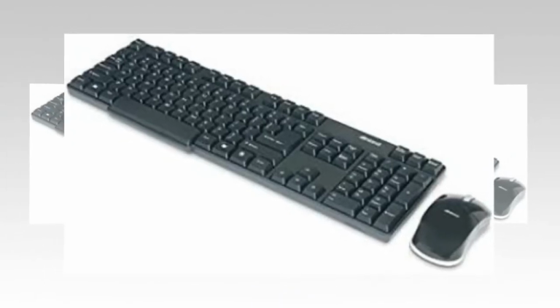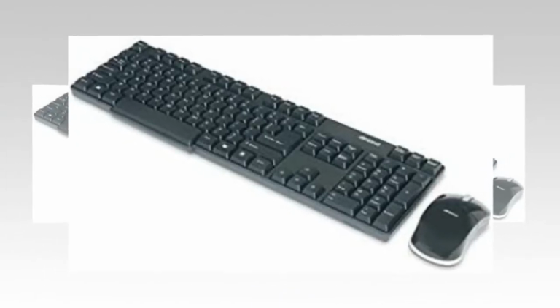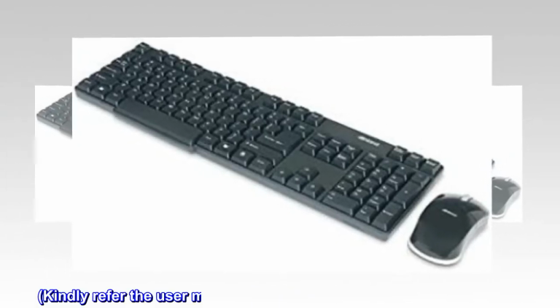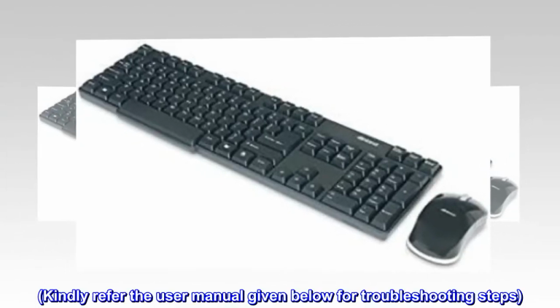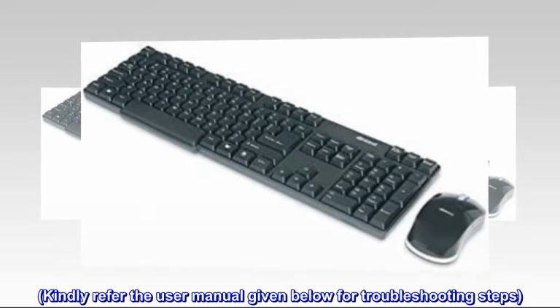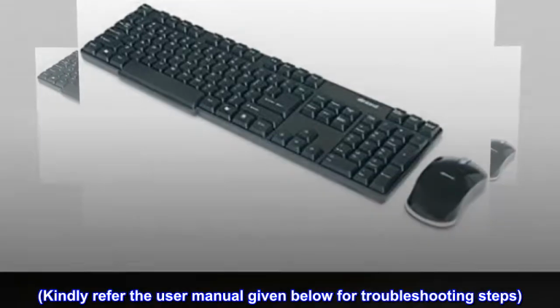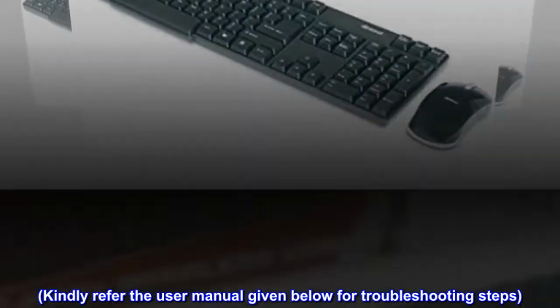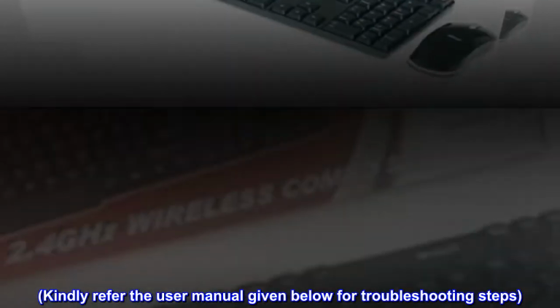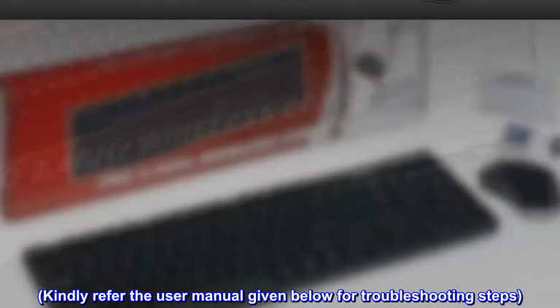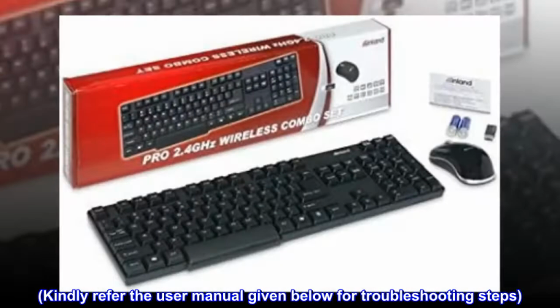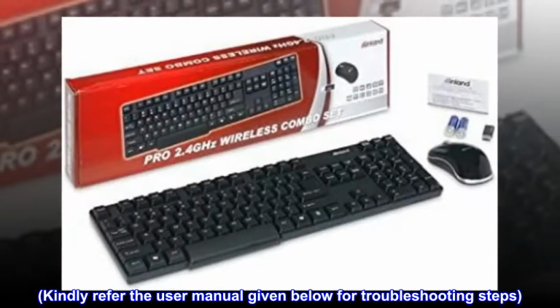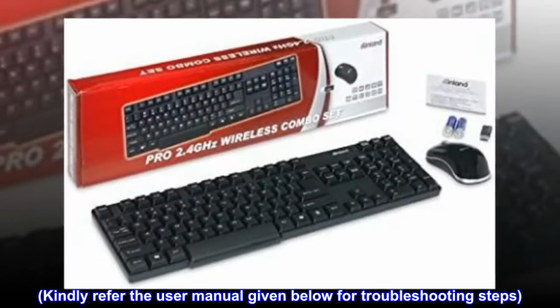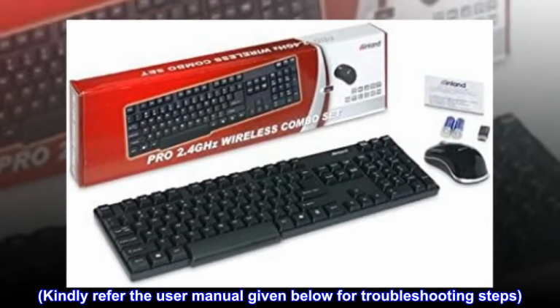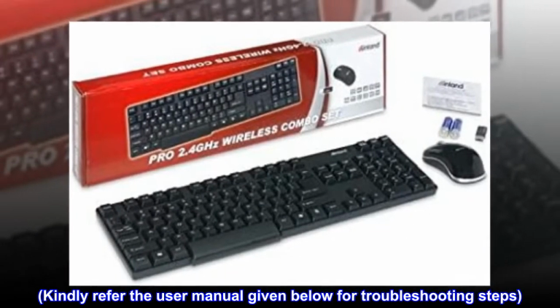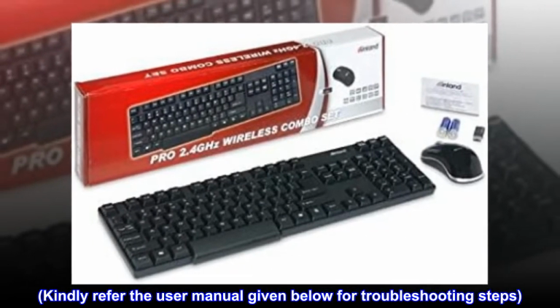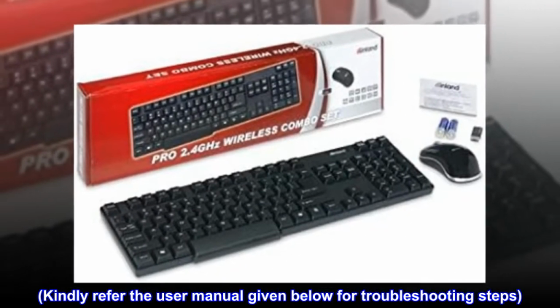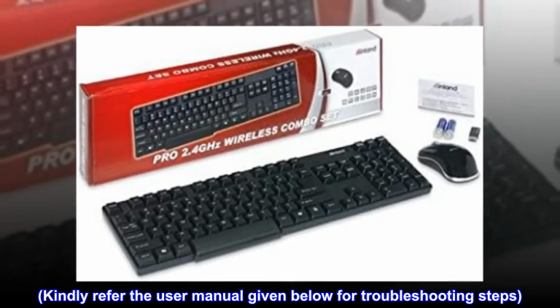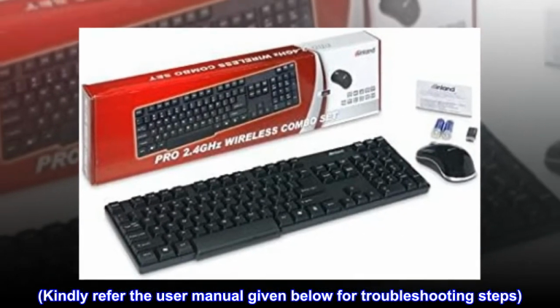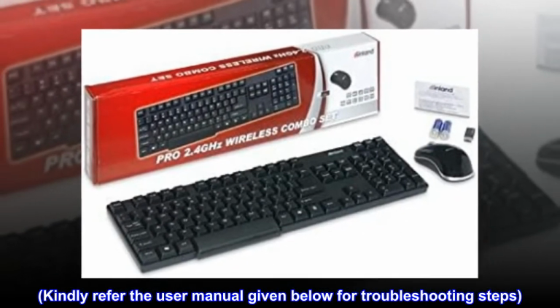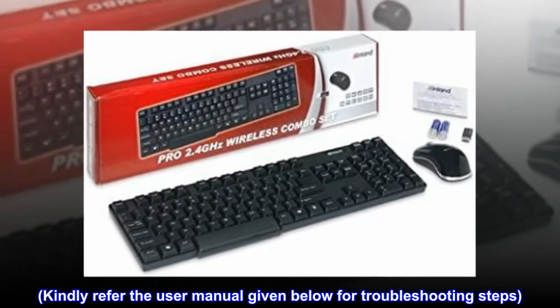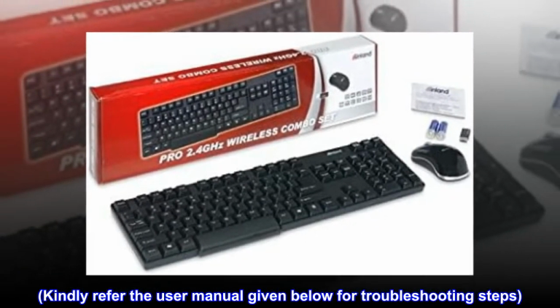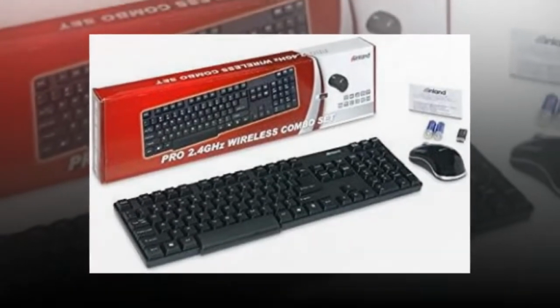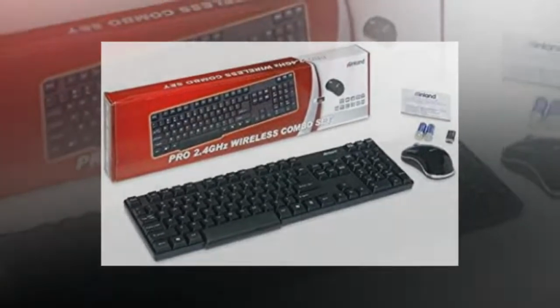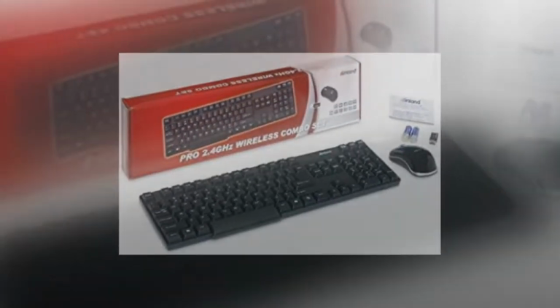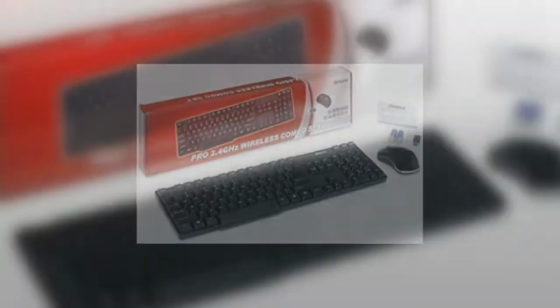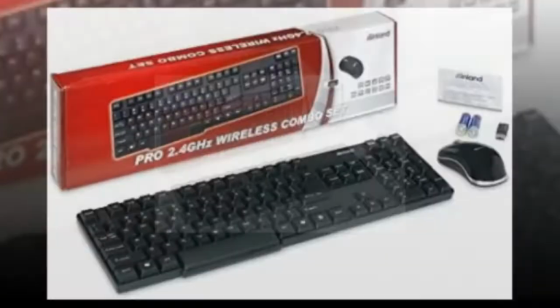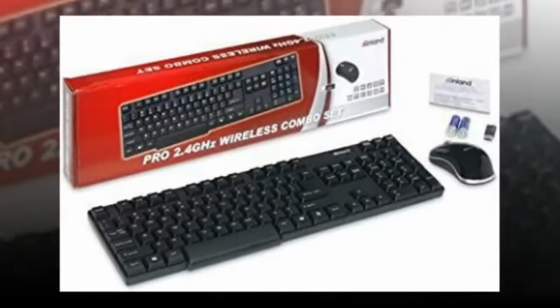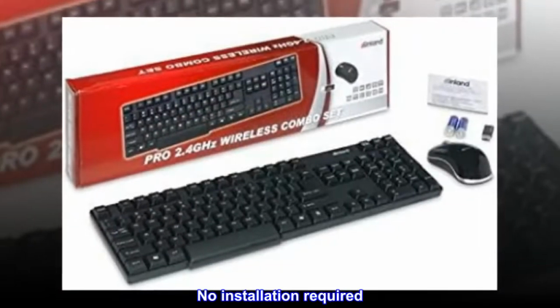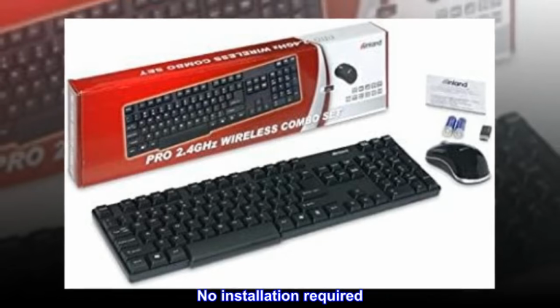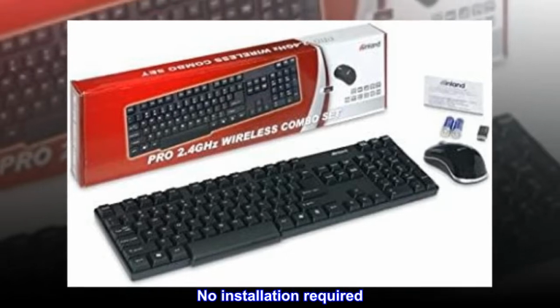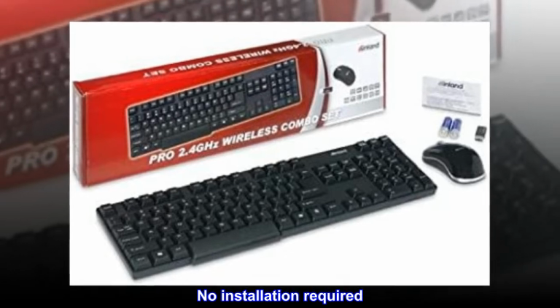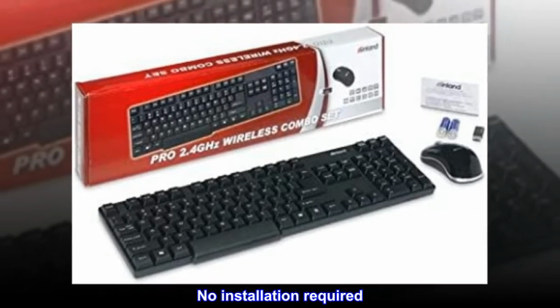Kindly refer to the user manual given below for troubleshooting steps. No installation required.